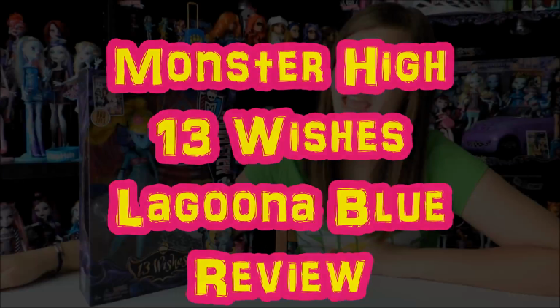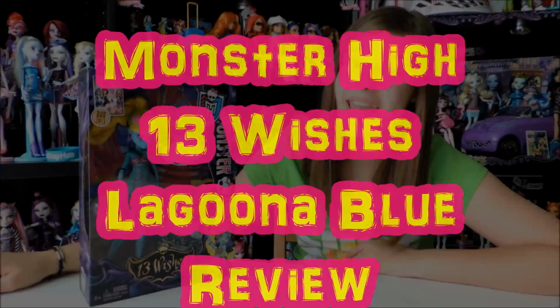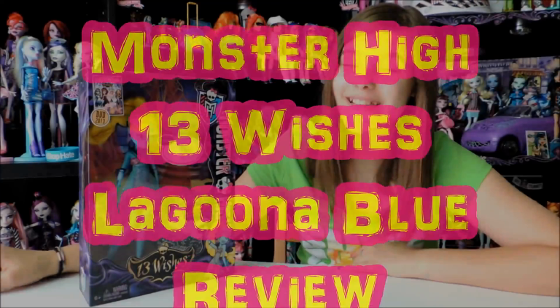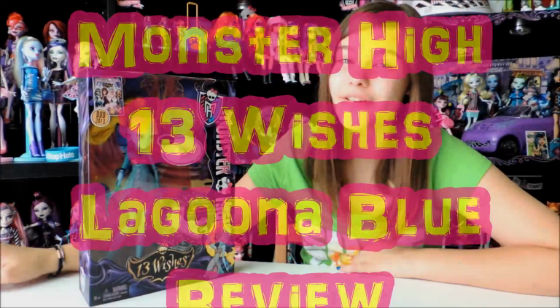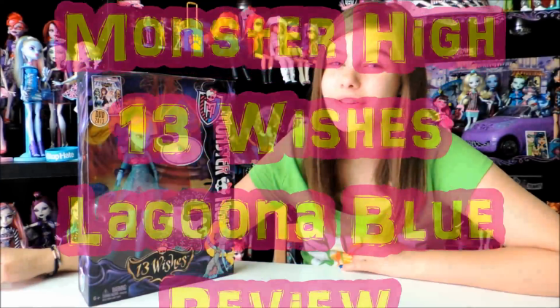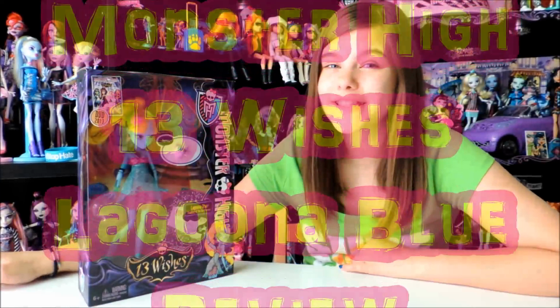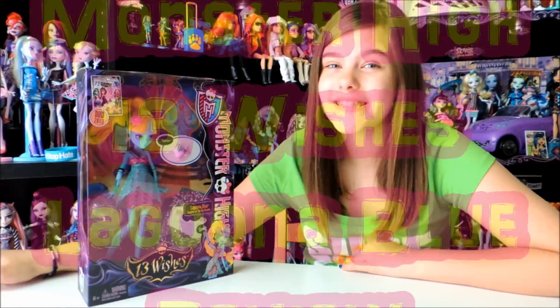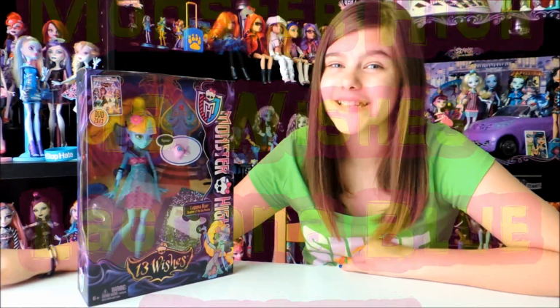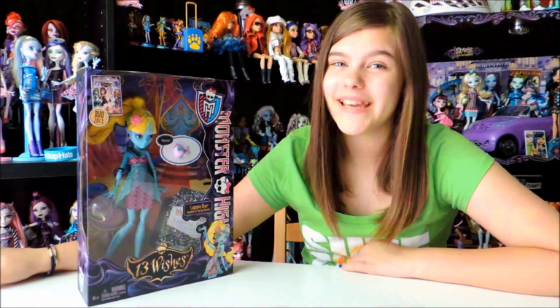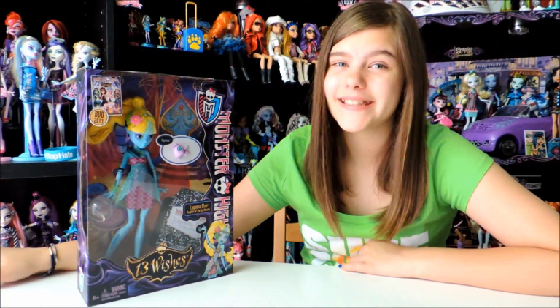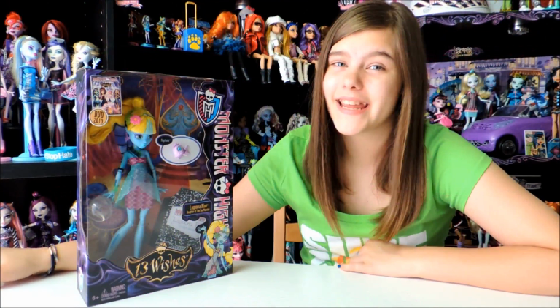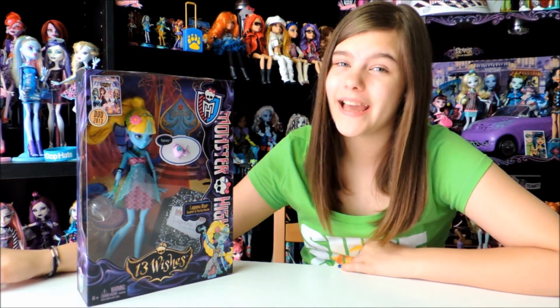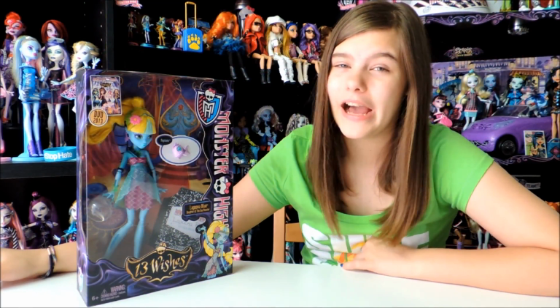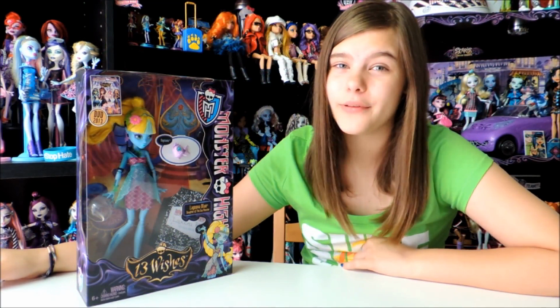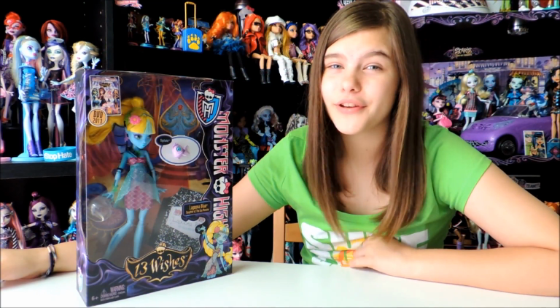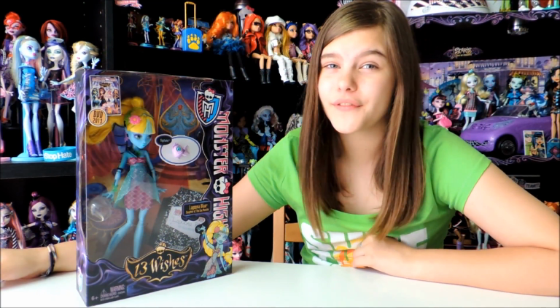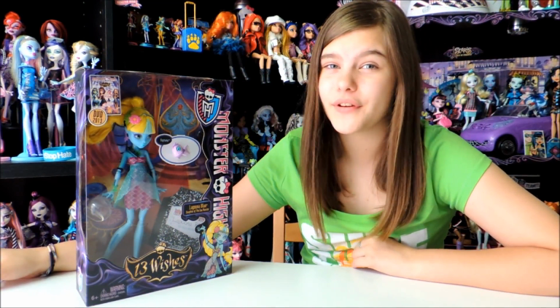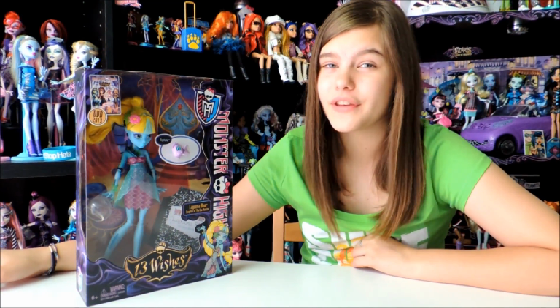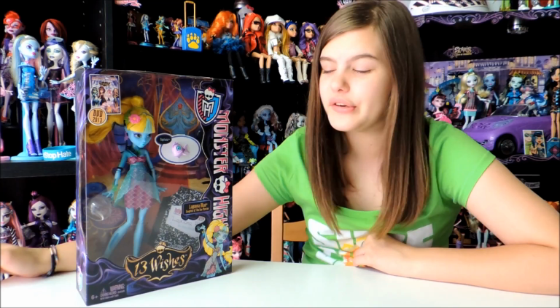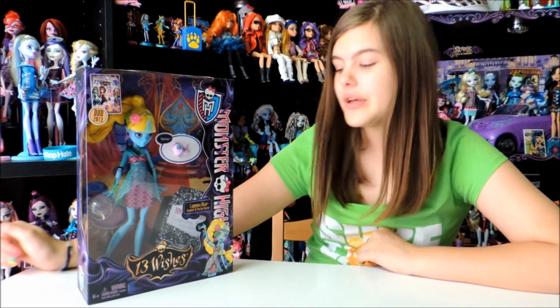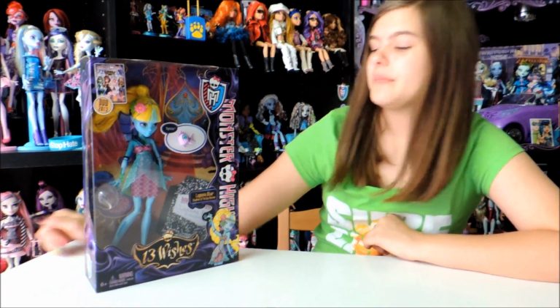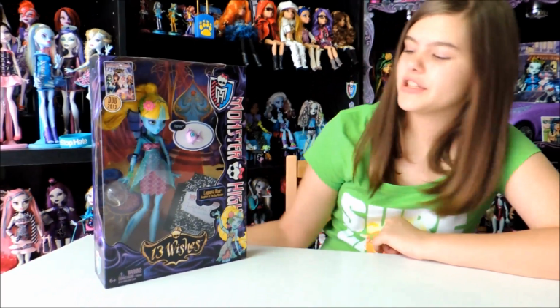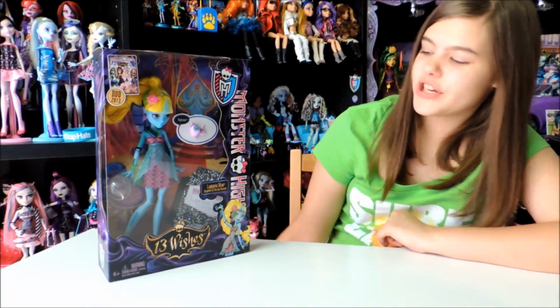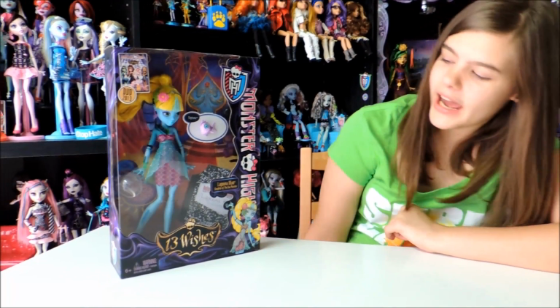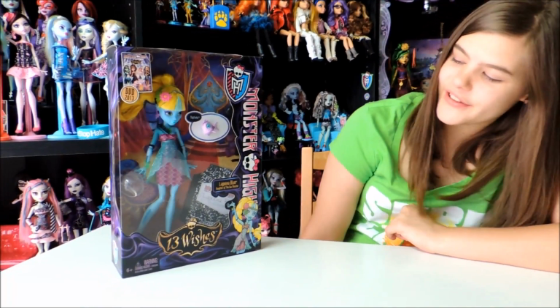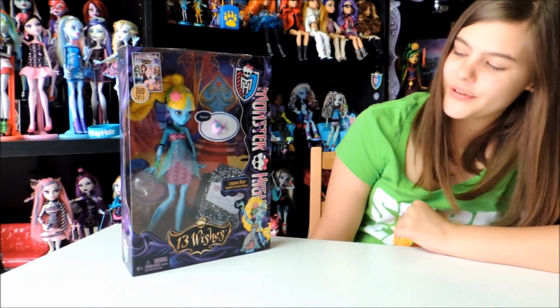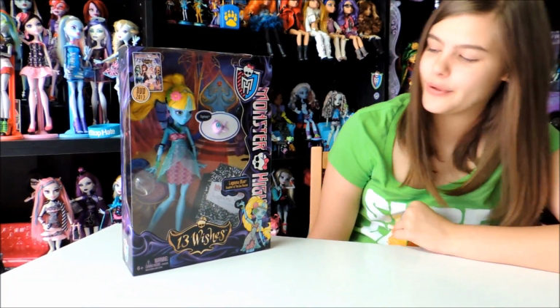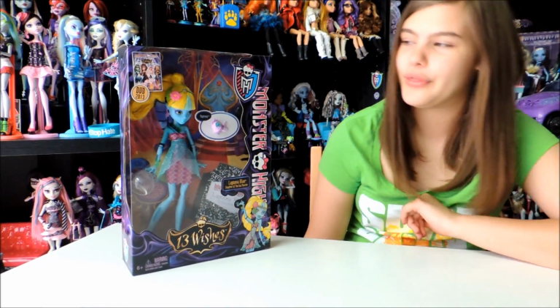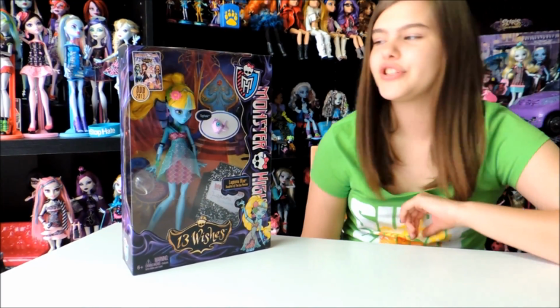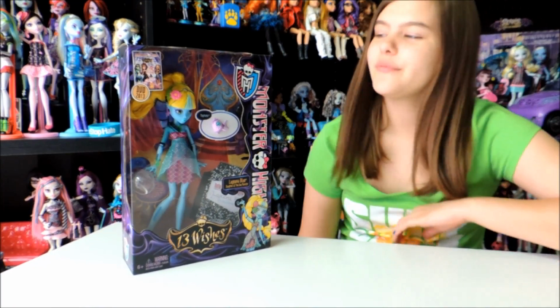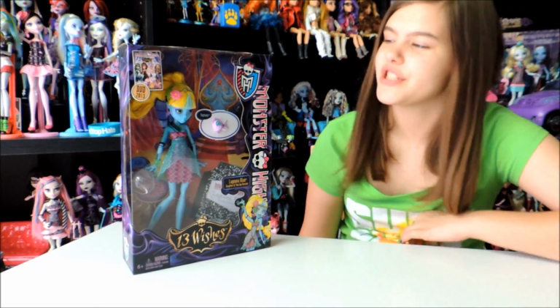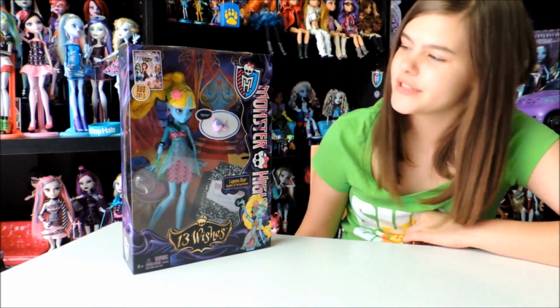Hey guys and ghouls, this is Nessie and today I'll be doing a review on the new Monster High Lagoona Blue 13 Wishes.